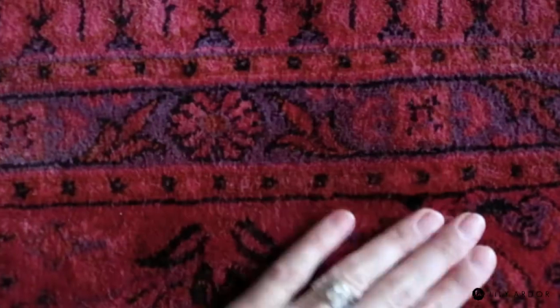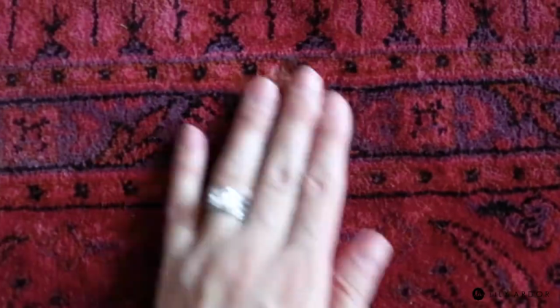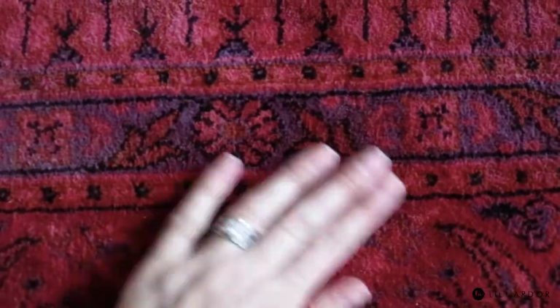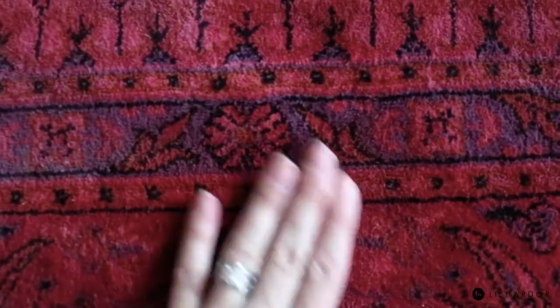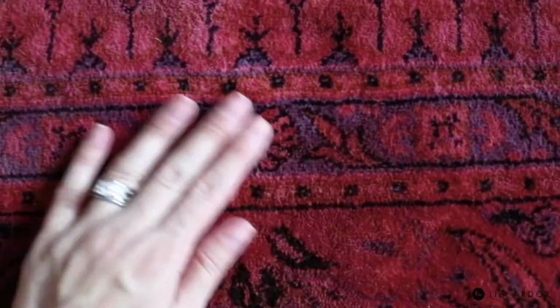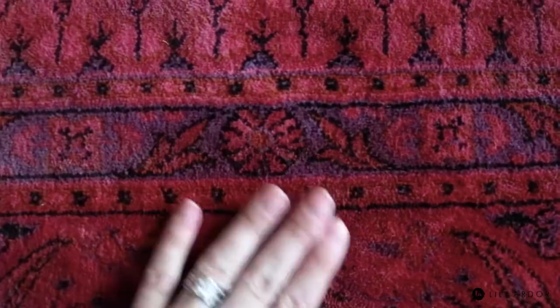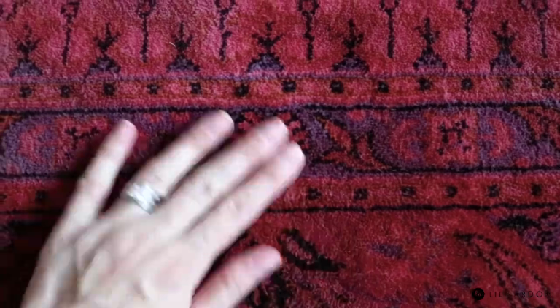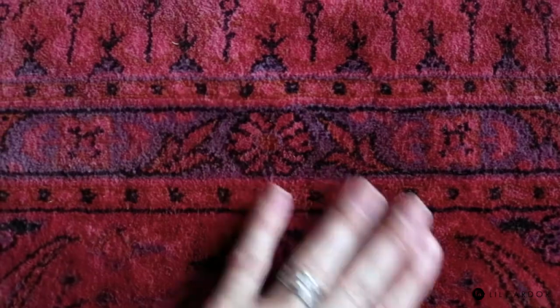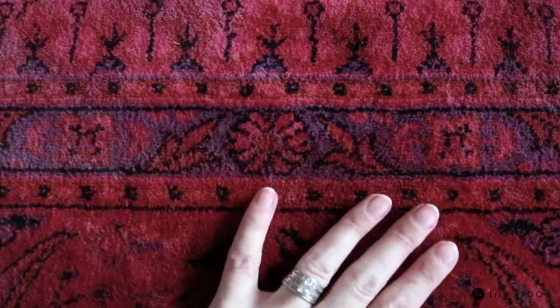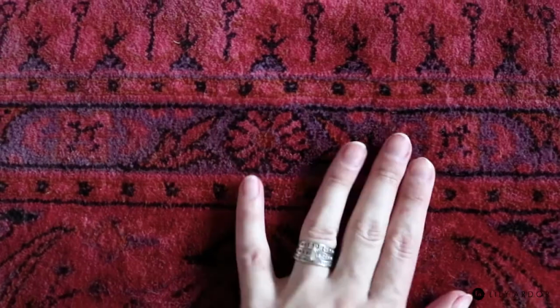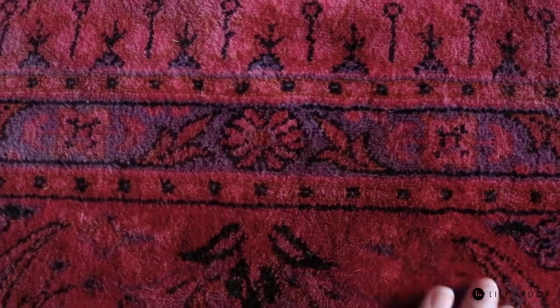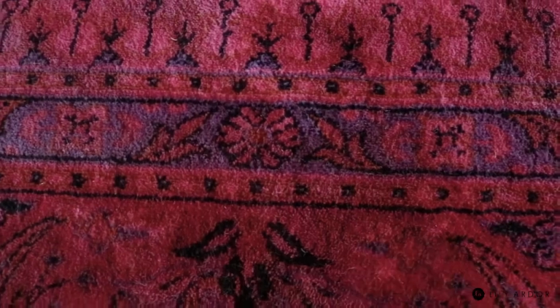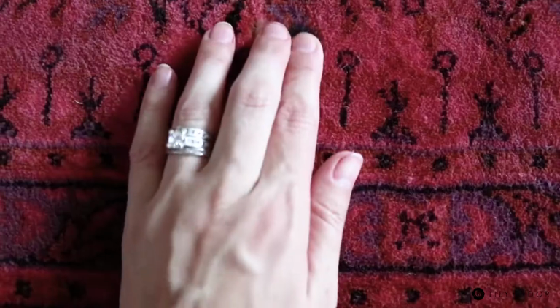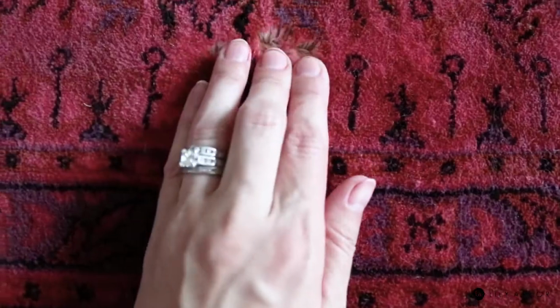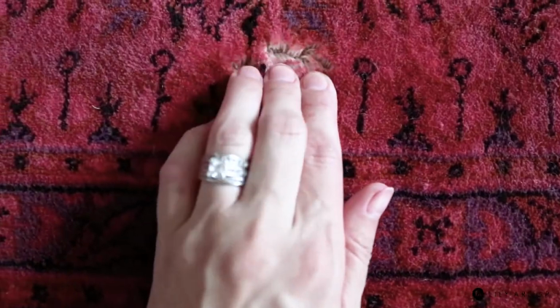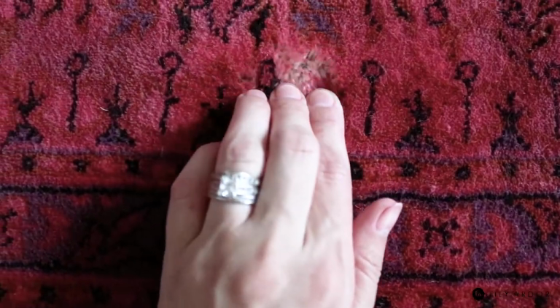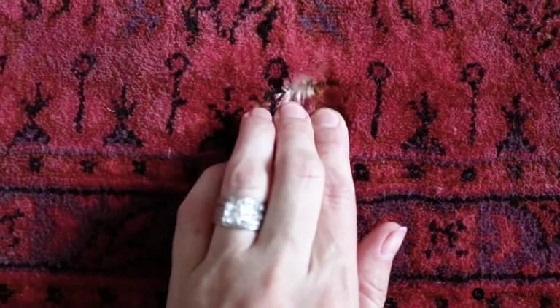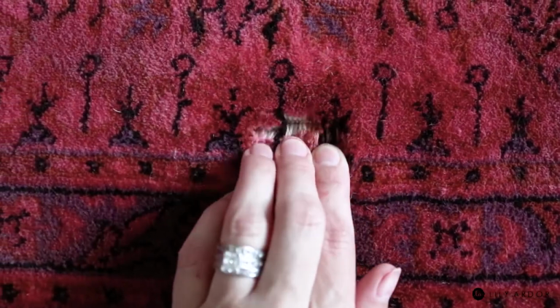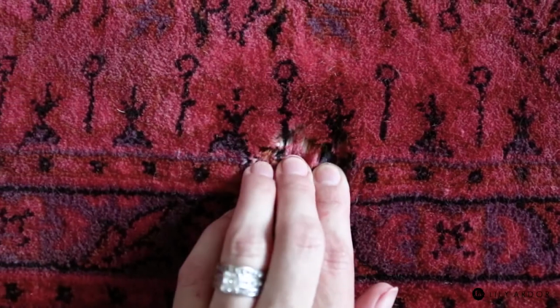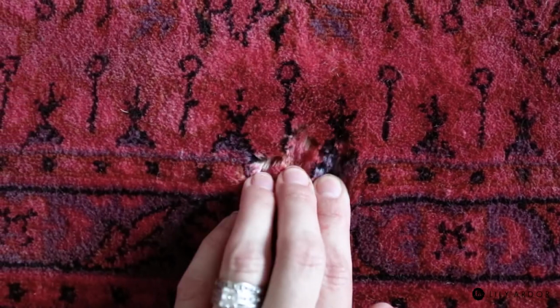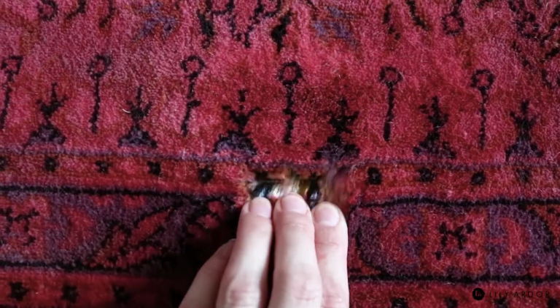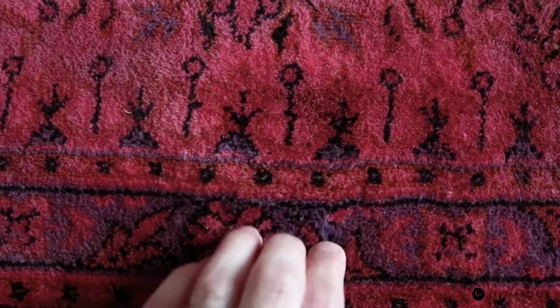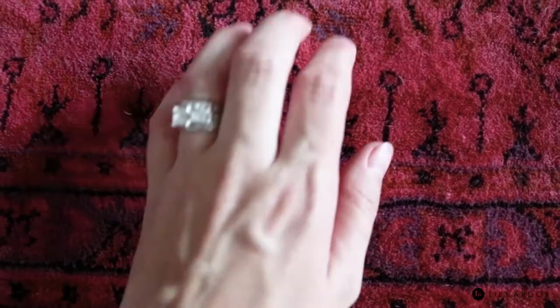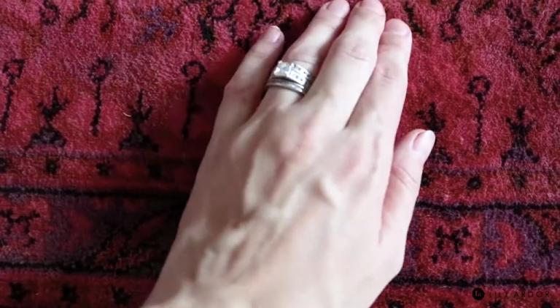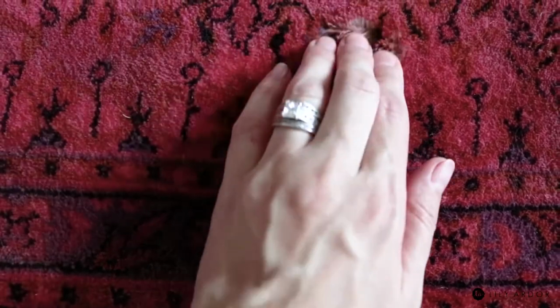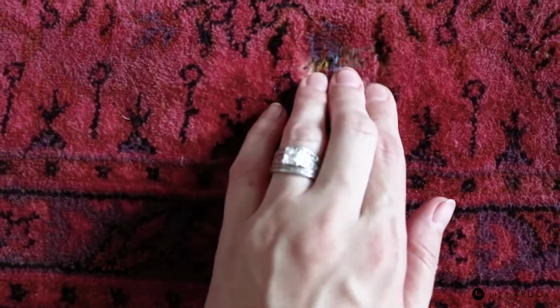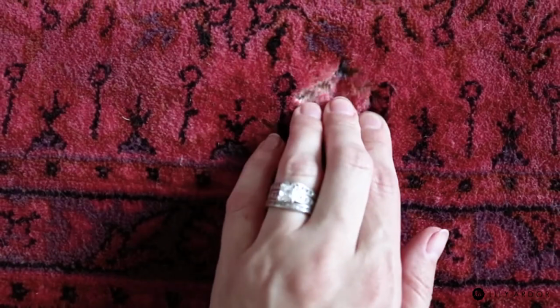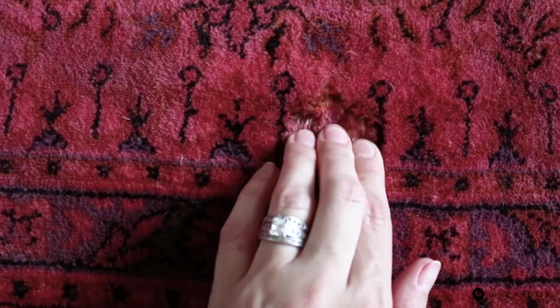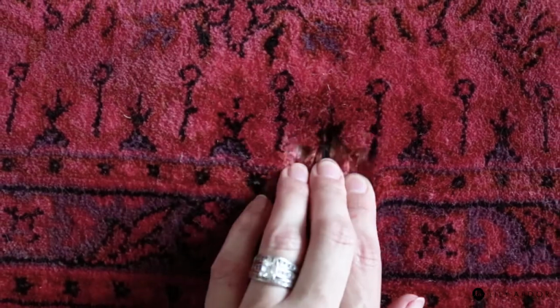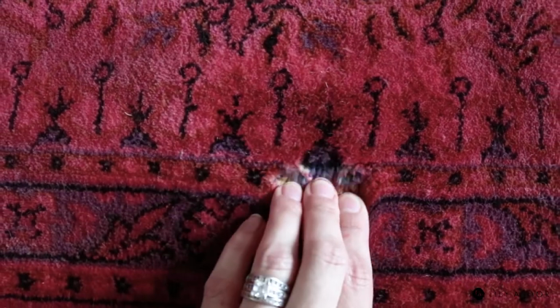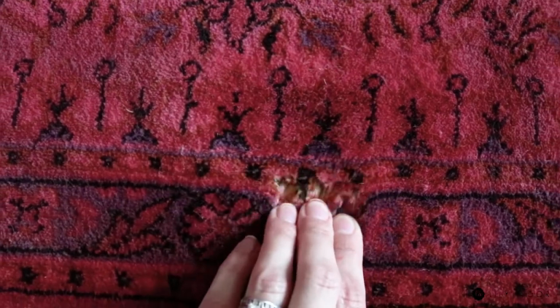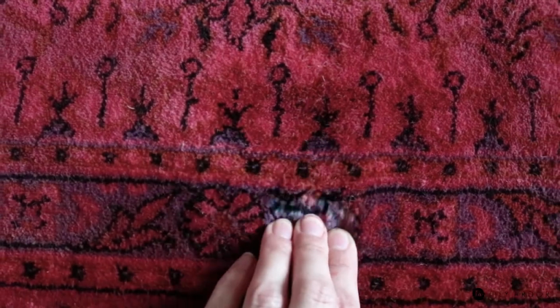Okay, so here's how it feels and looks once painted. As you can see, the fibers still move very well with the paint.